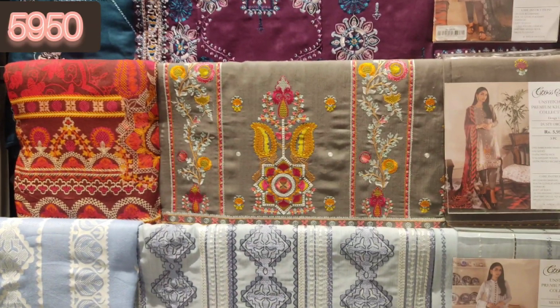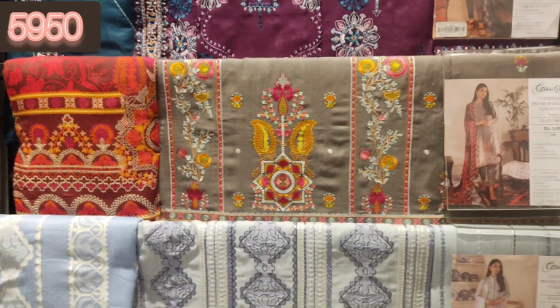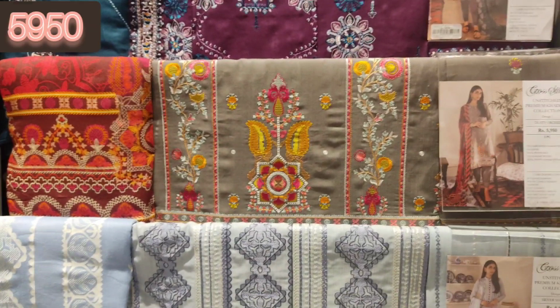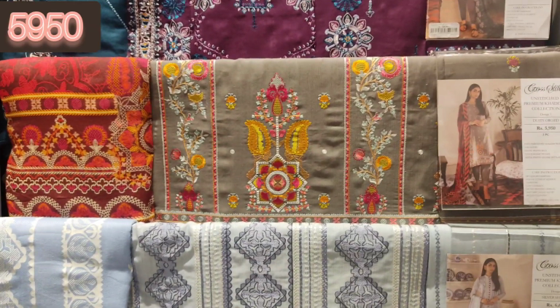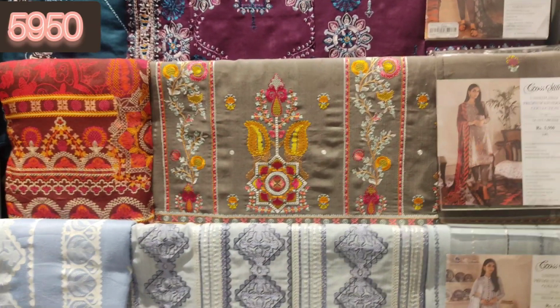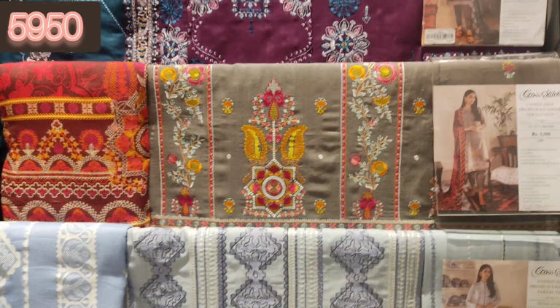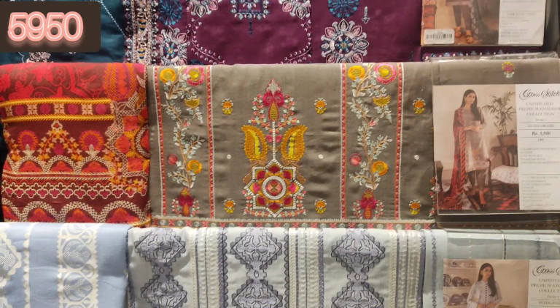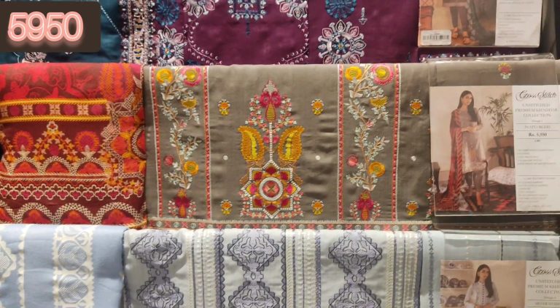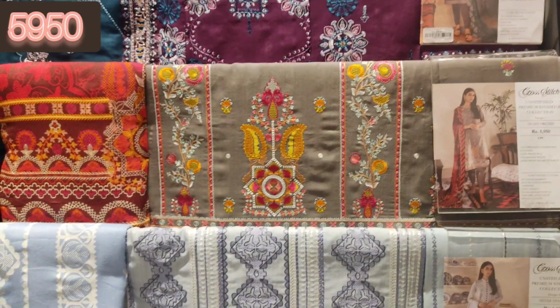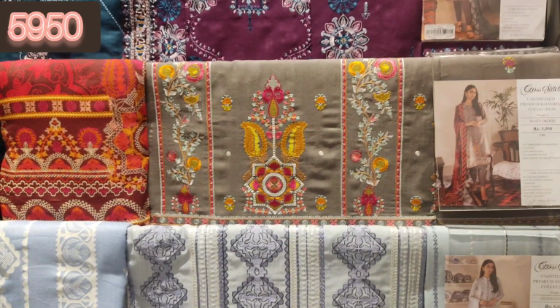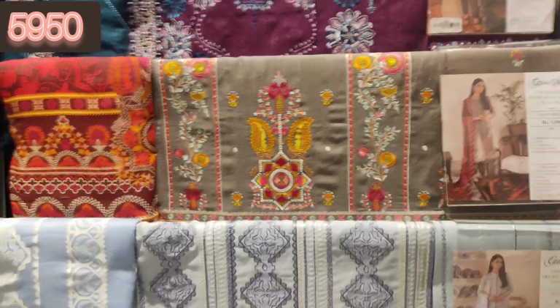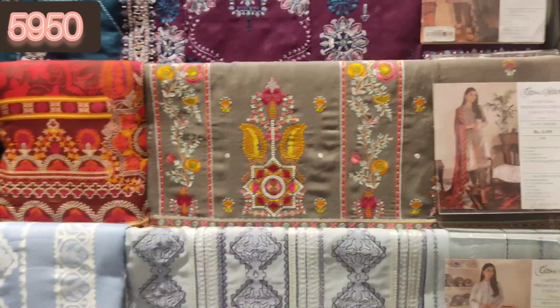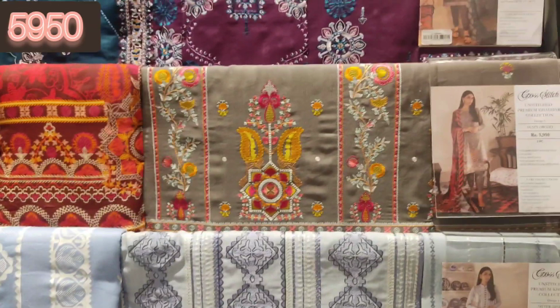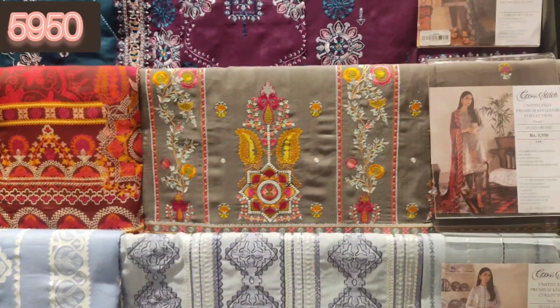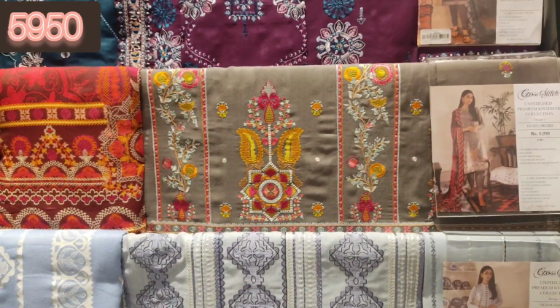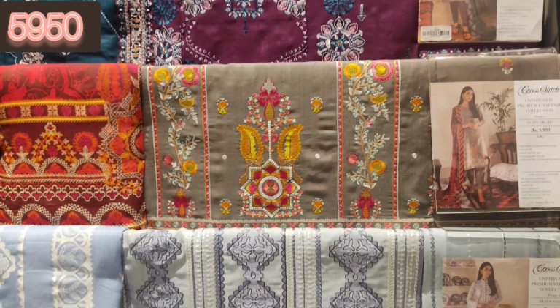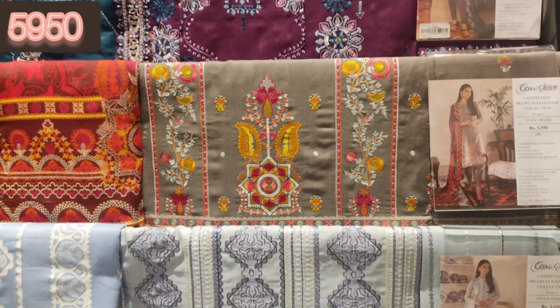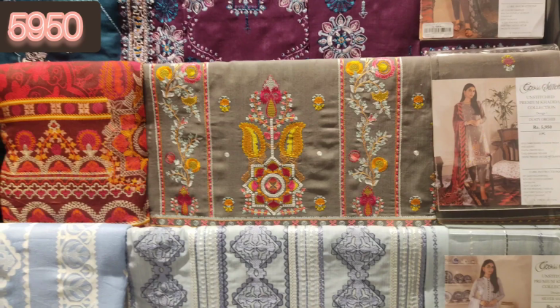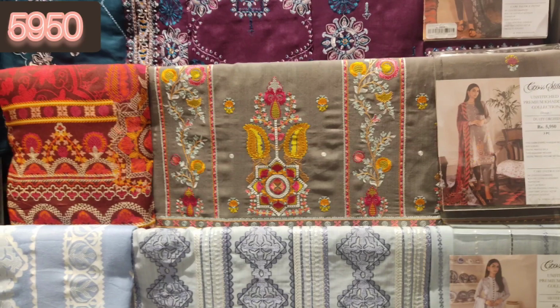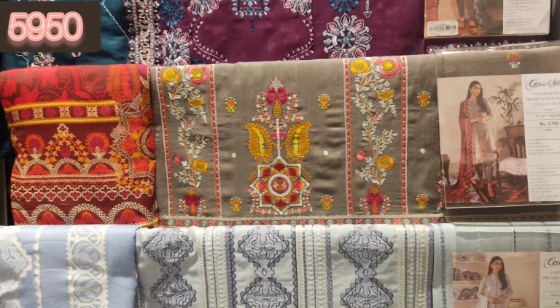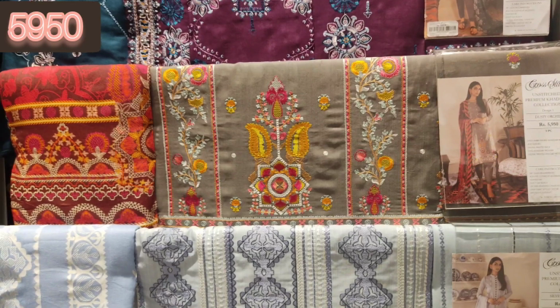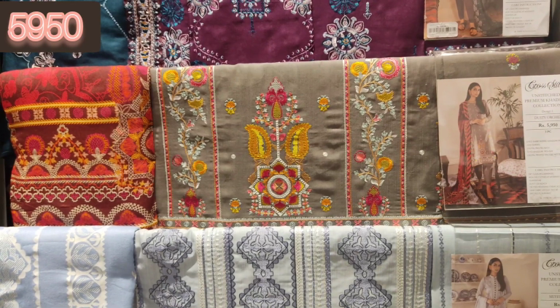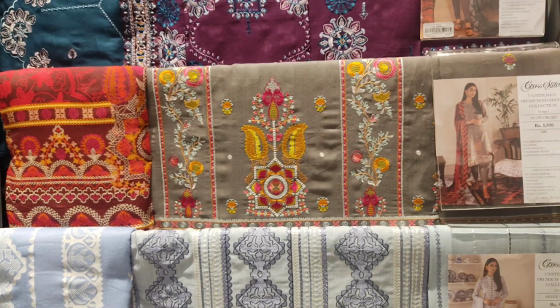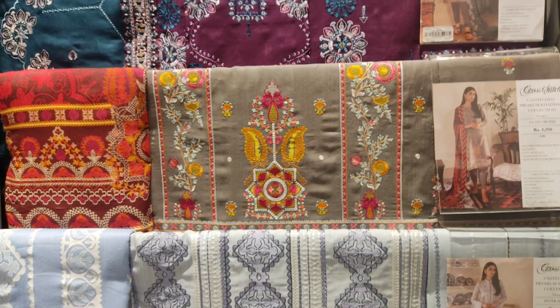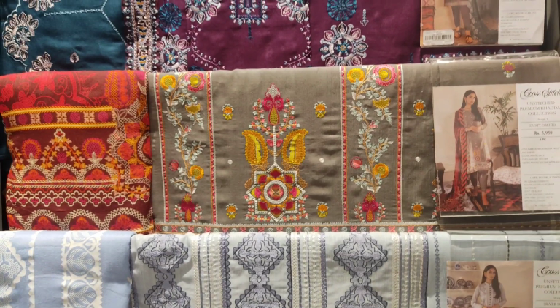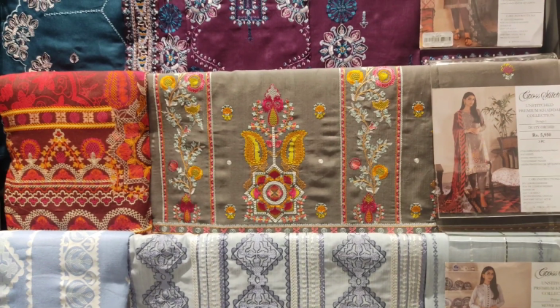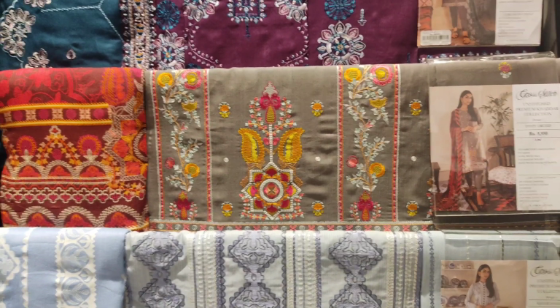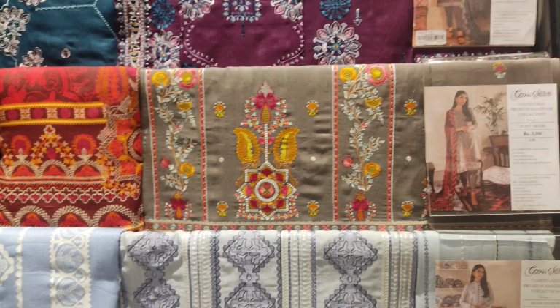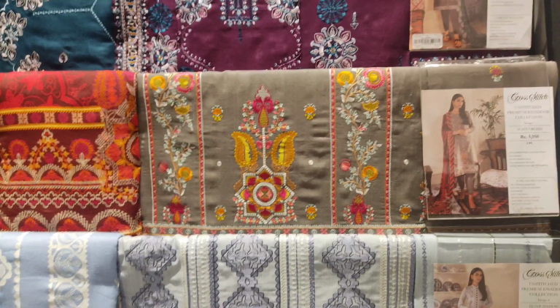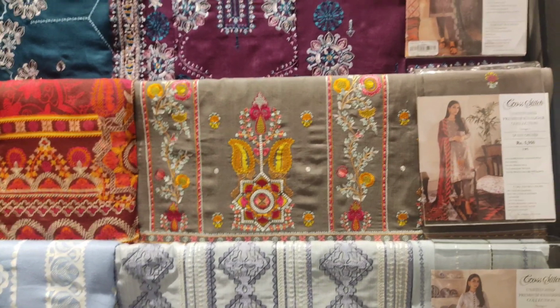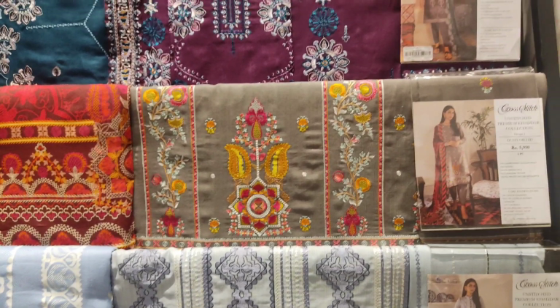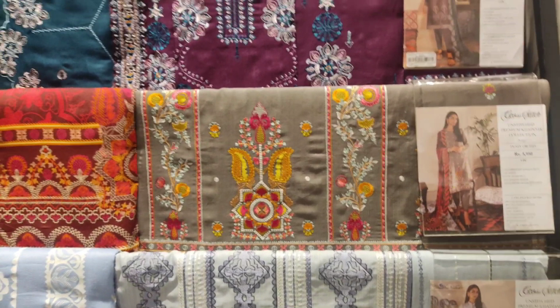Aur yeh dekh sakte hain, yeh bhi fully embroidered shirt hai, khaddar ke upar shirt hai aur iski shawl printed shawl hai.